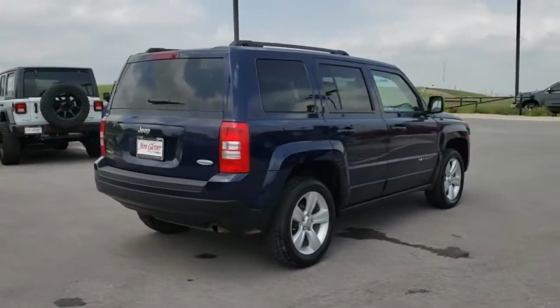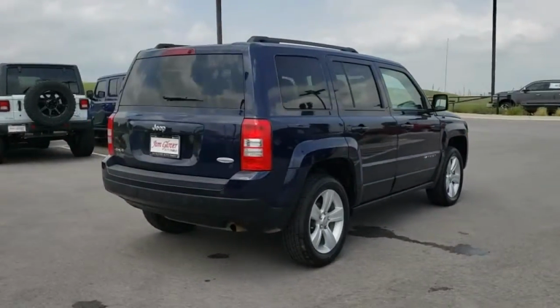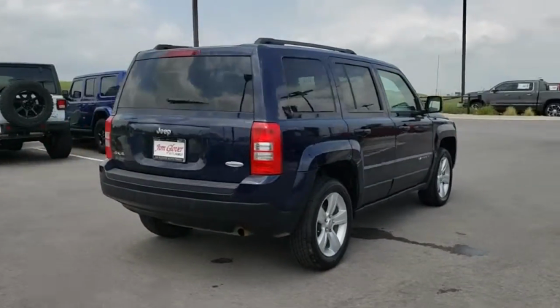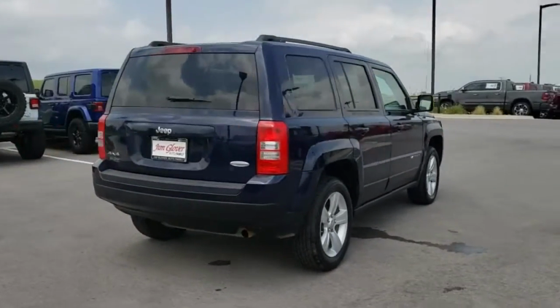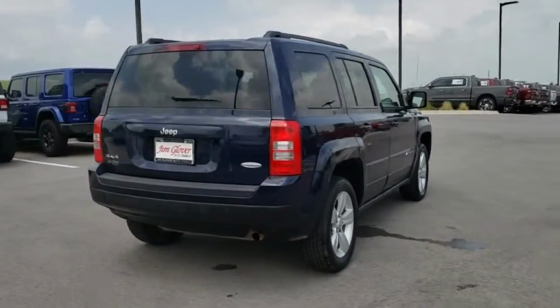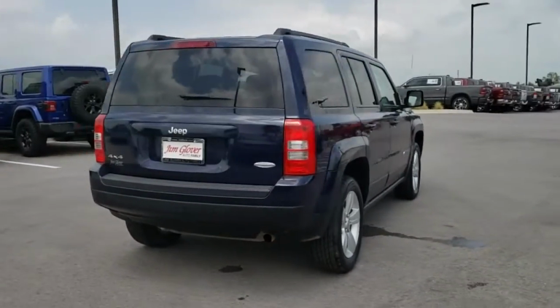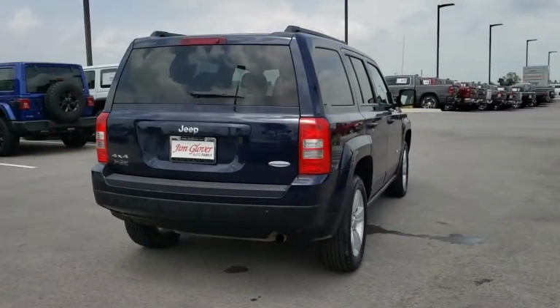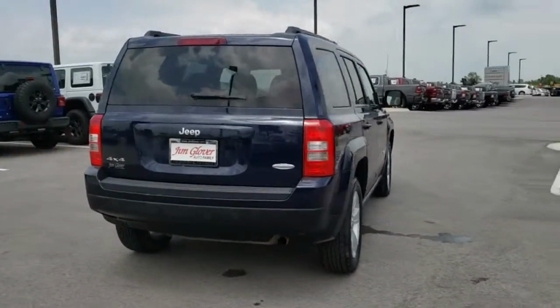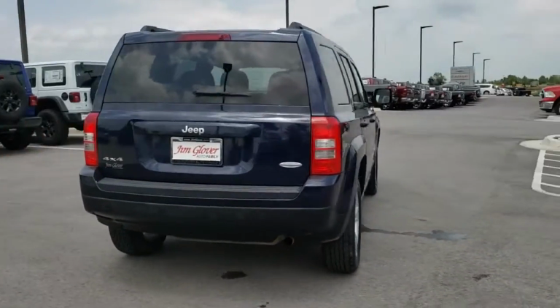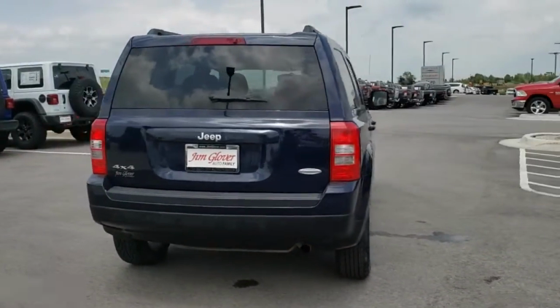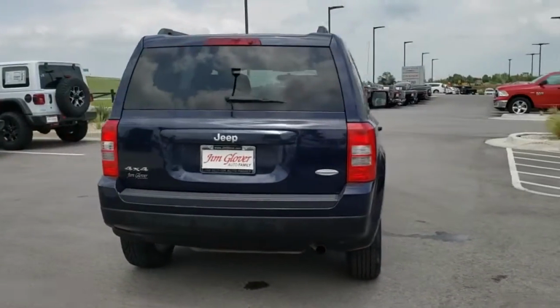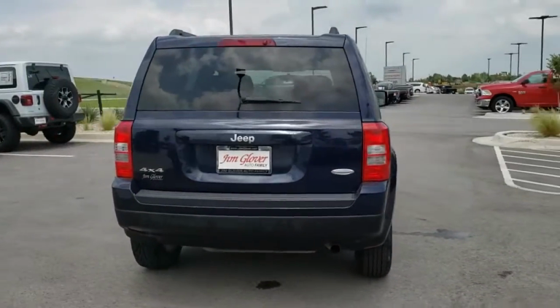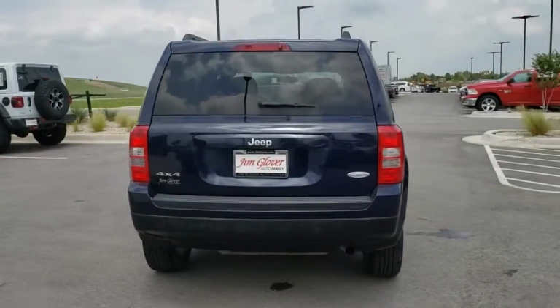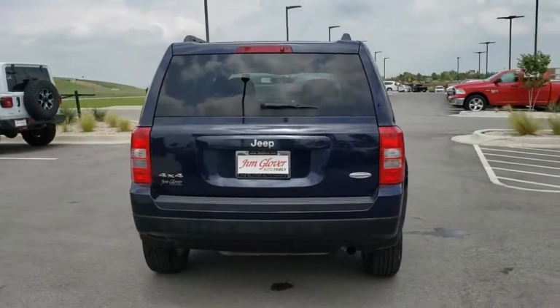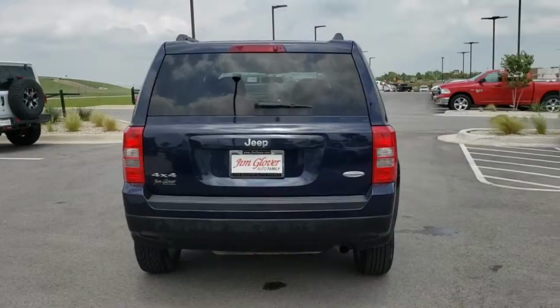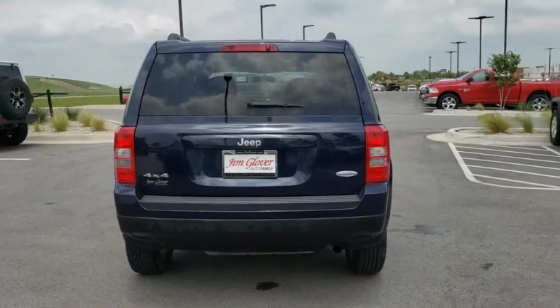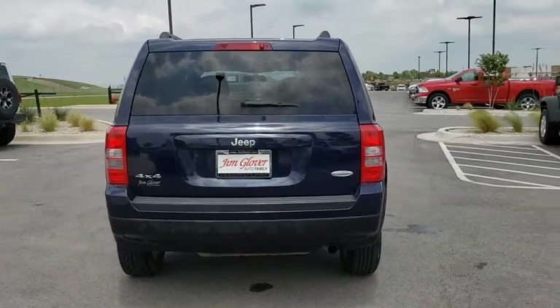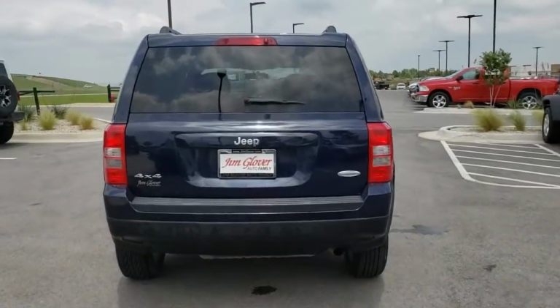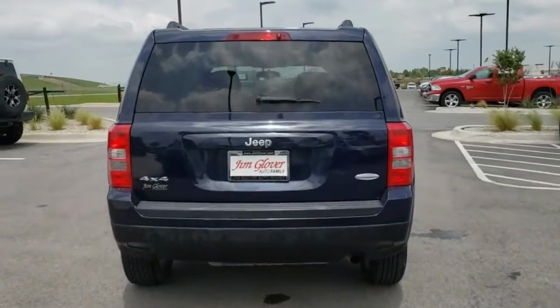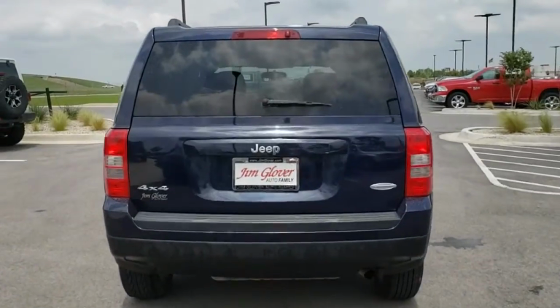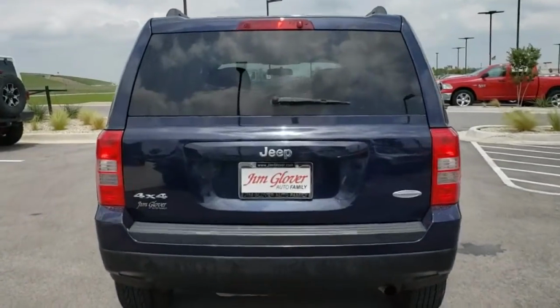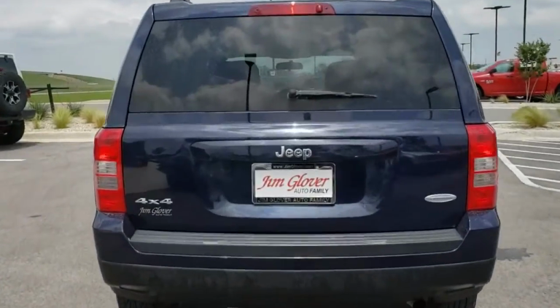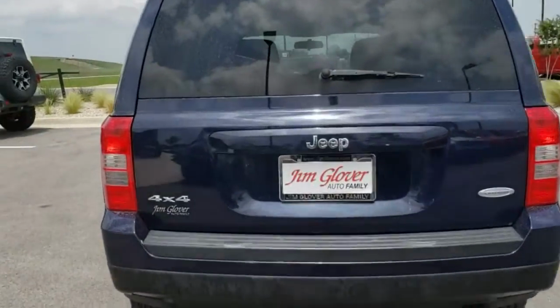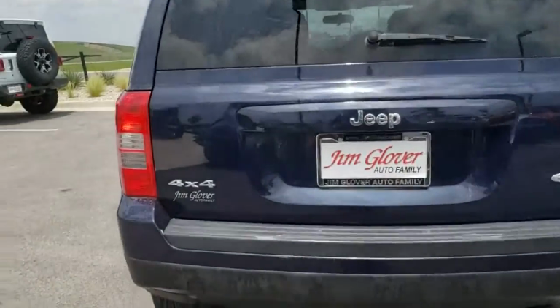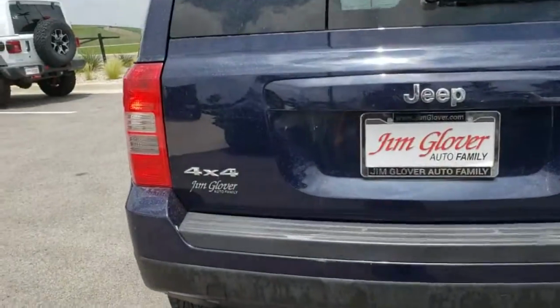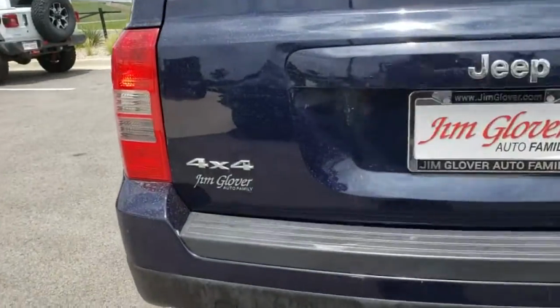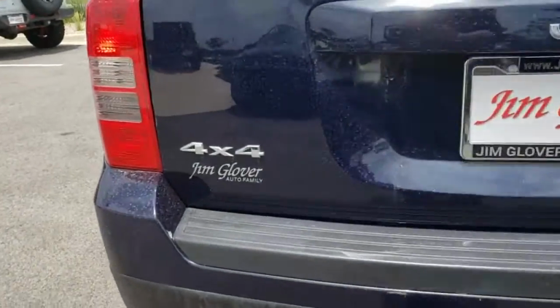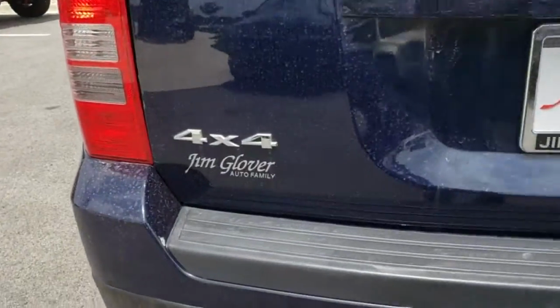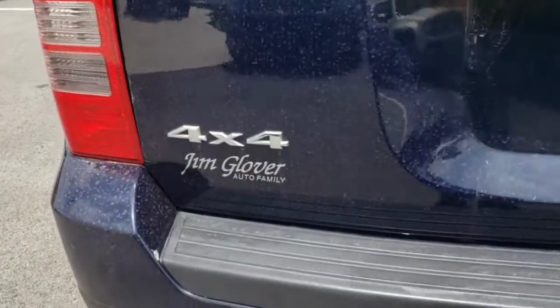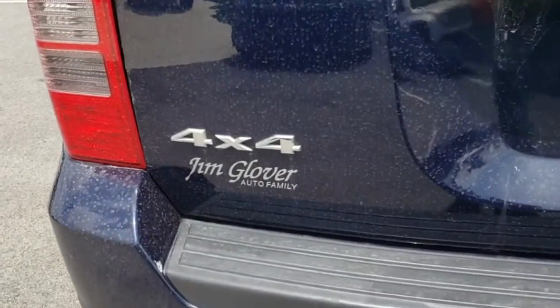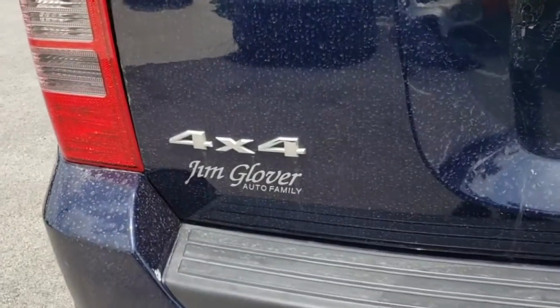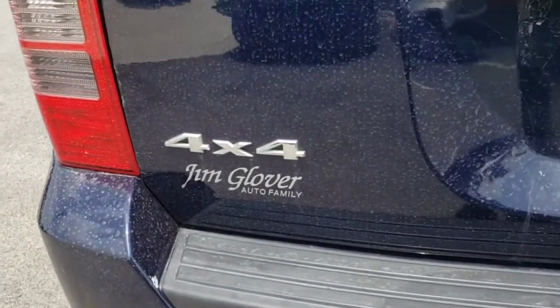The Patriot has plenty of room inside for any size family. This vehicle has less than a hundred thousand miles.